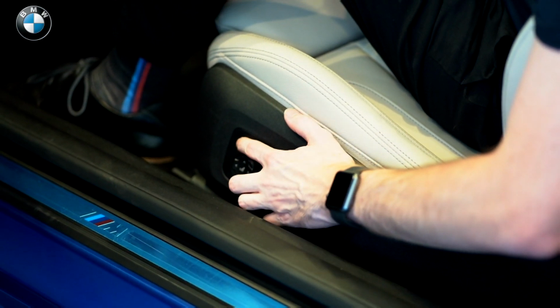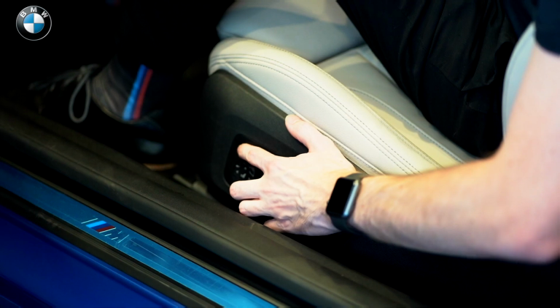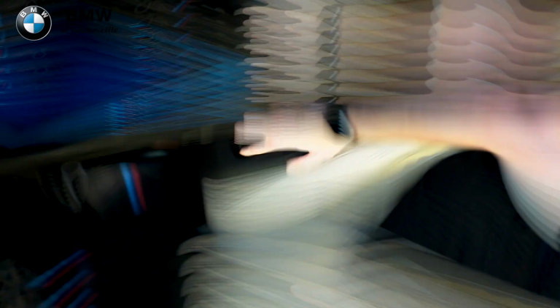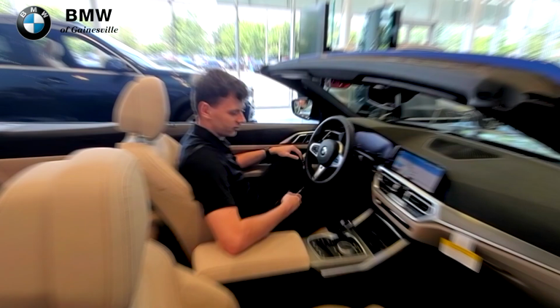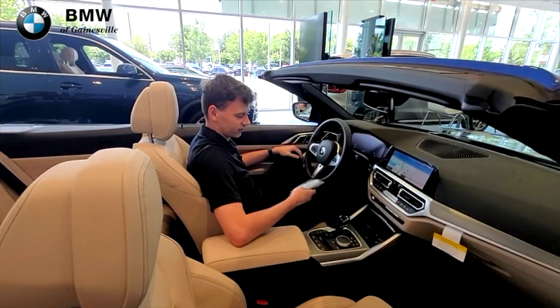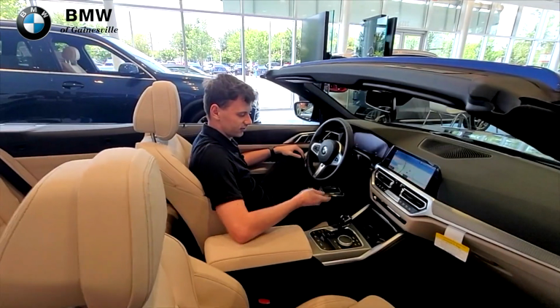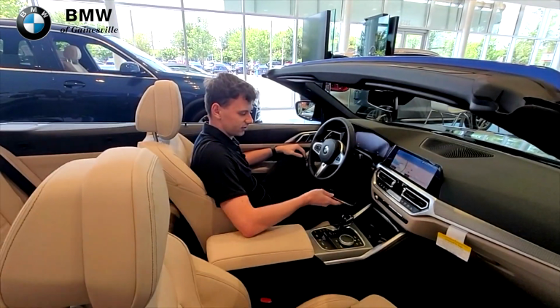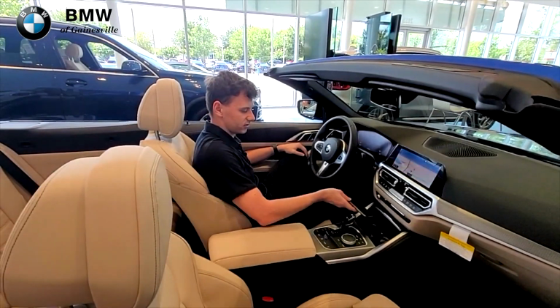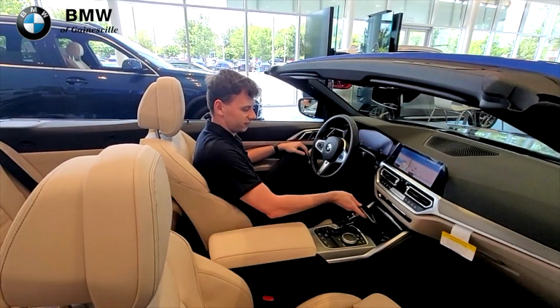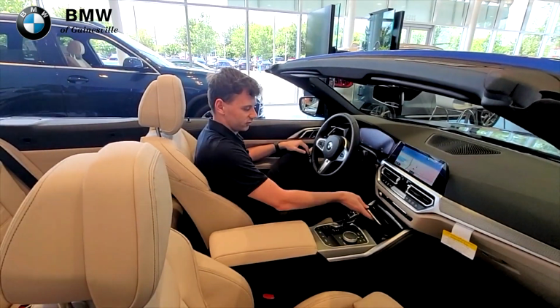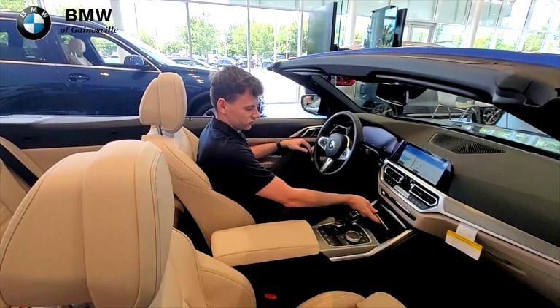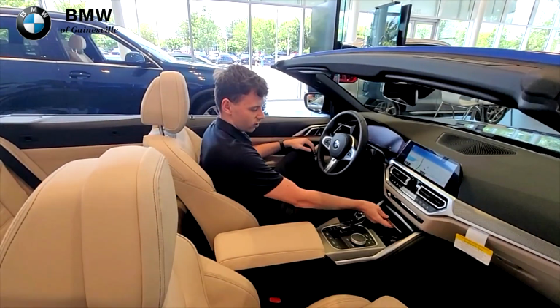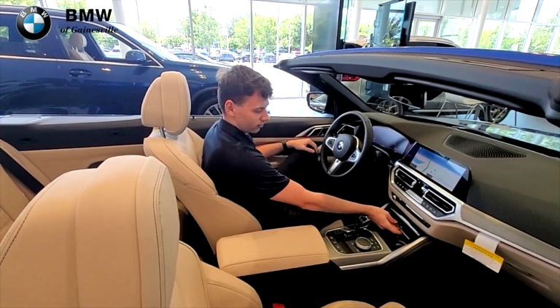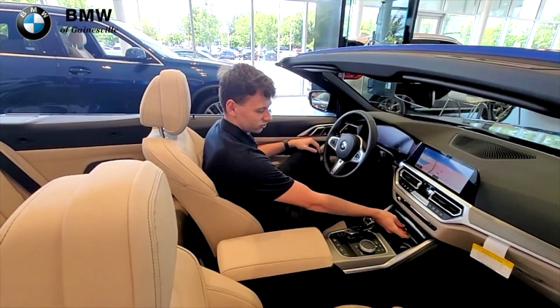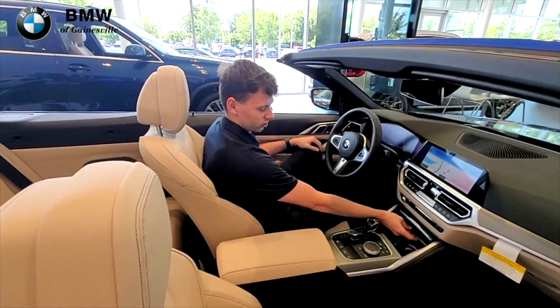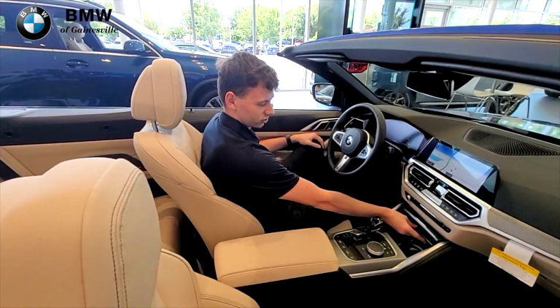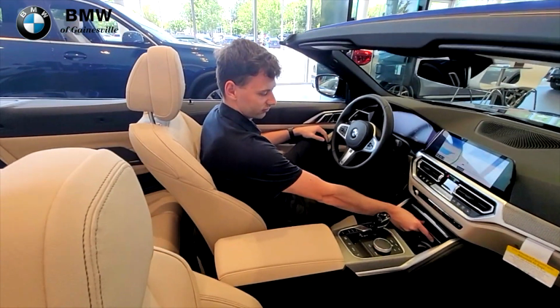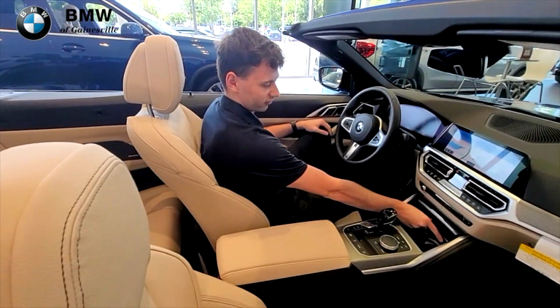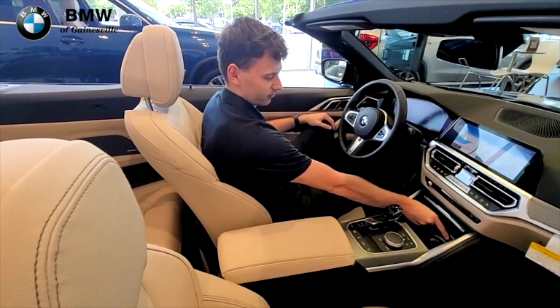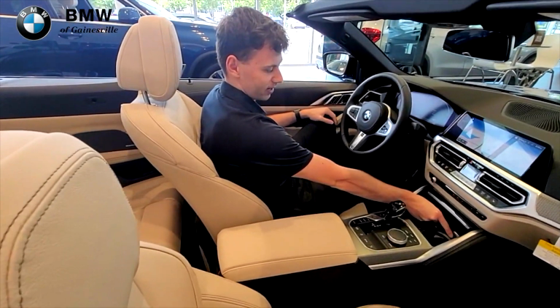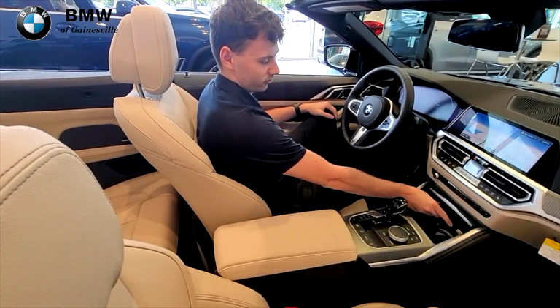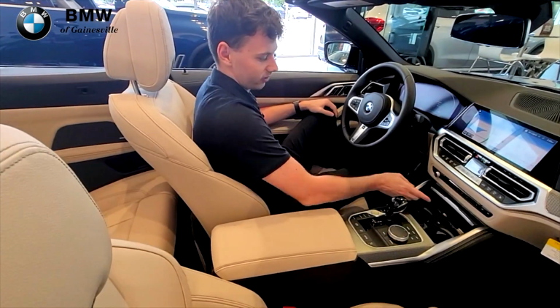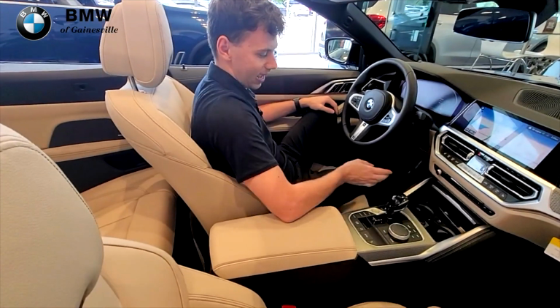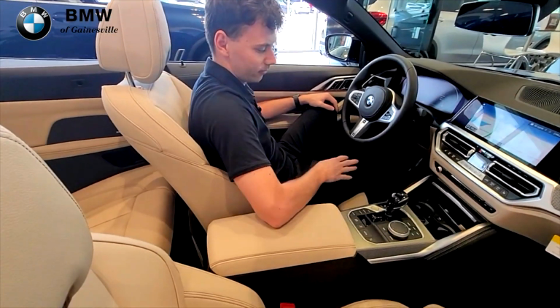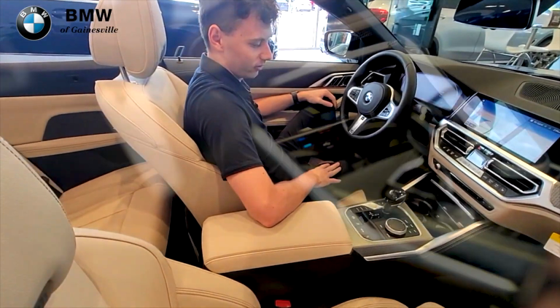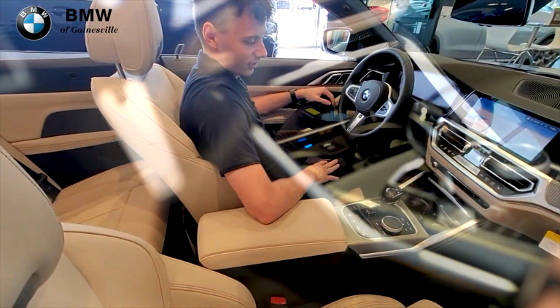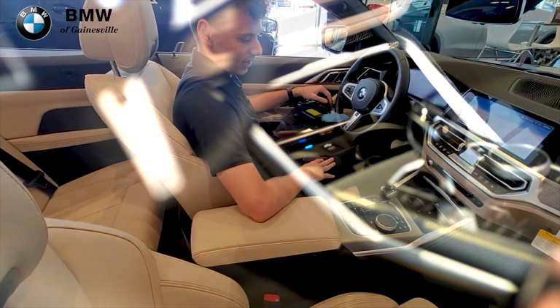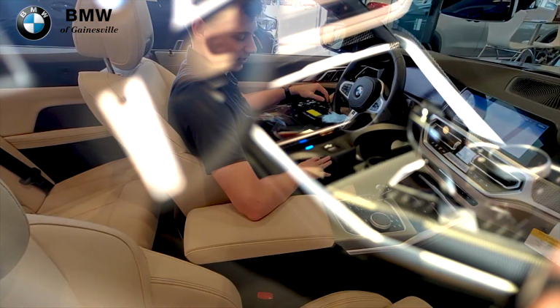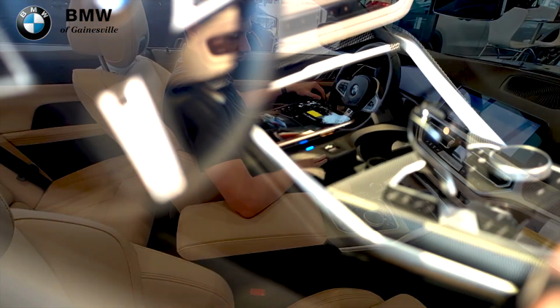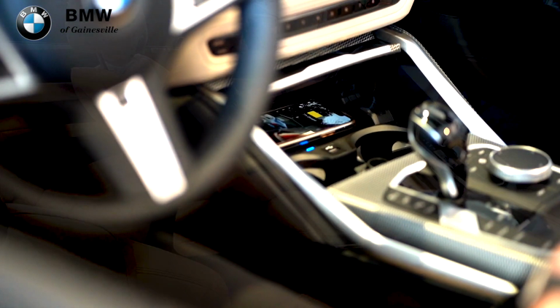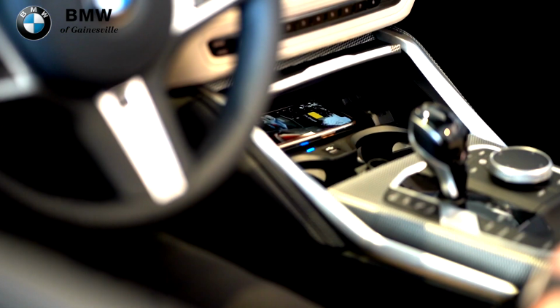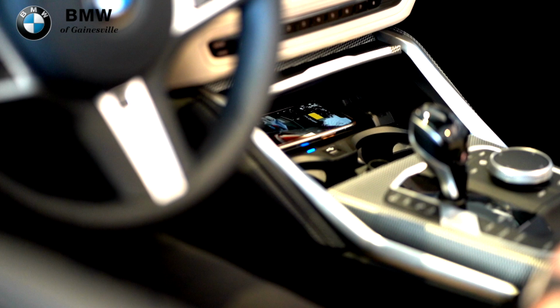This 4 Series also features wireless charging for compatible Apple and Android devices.